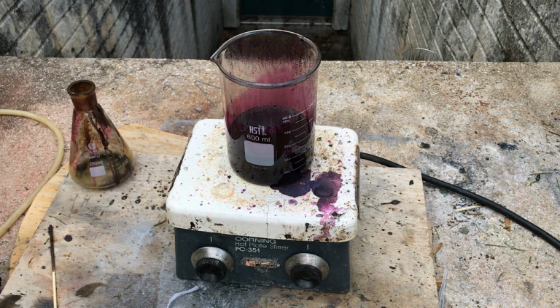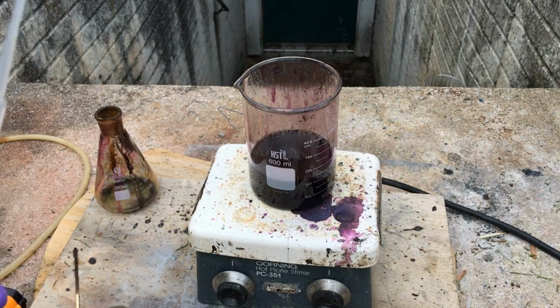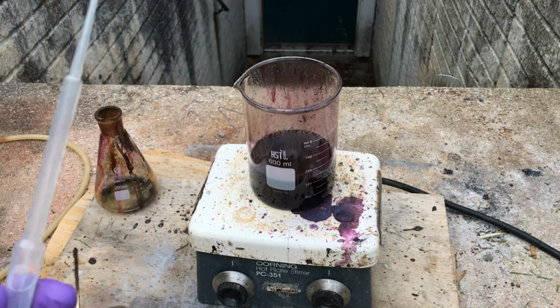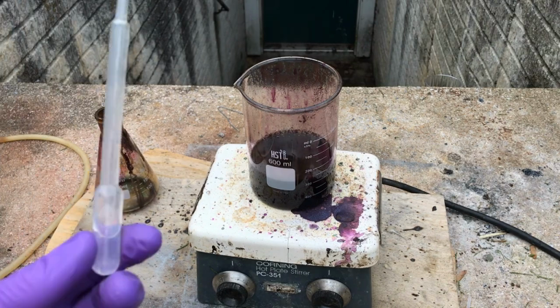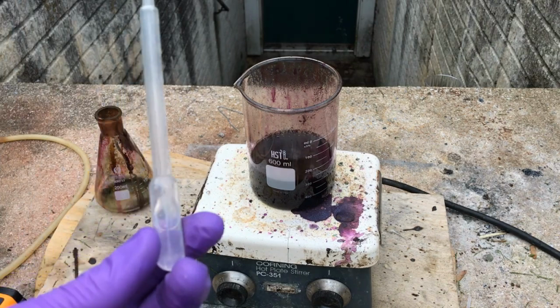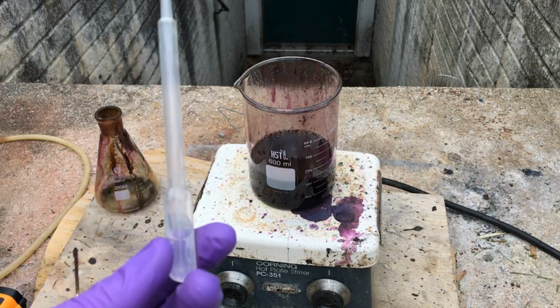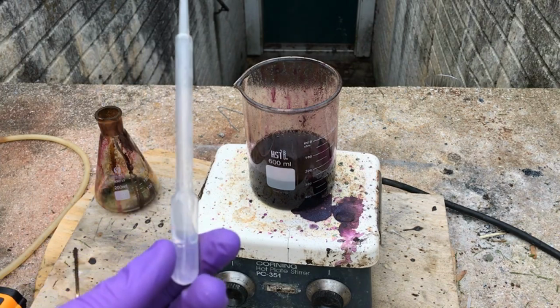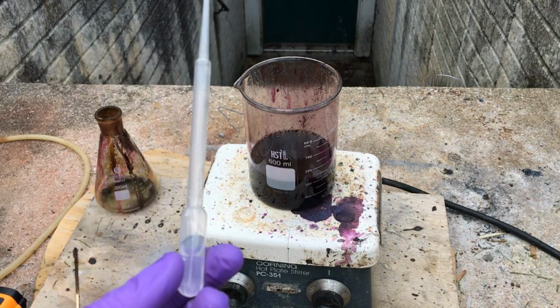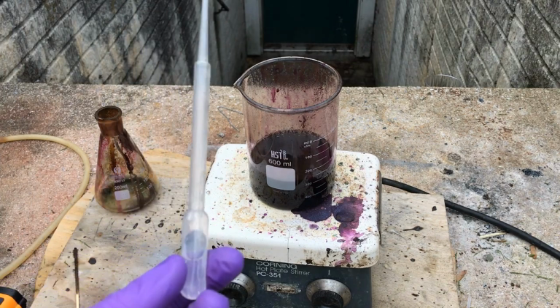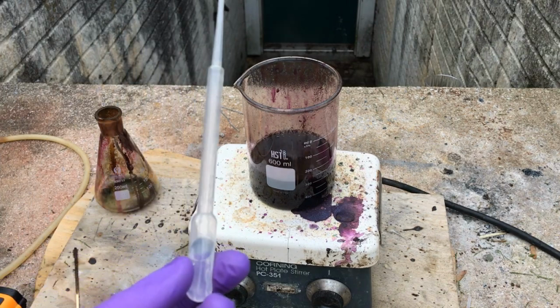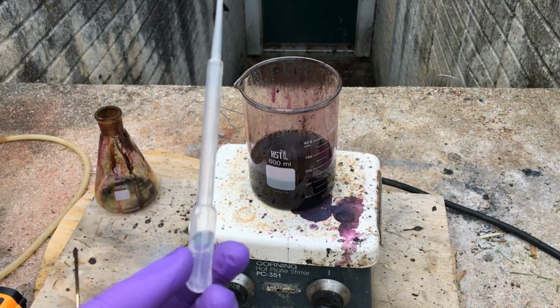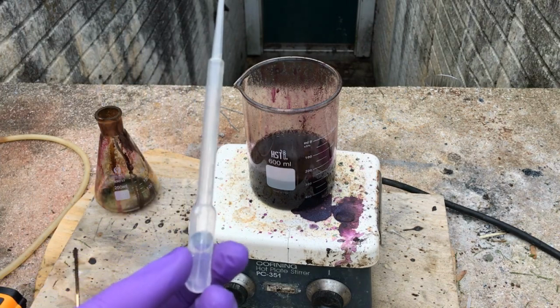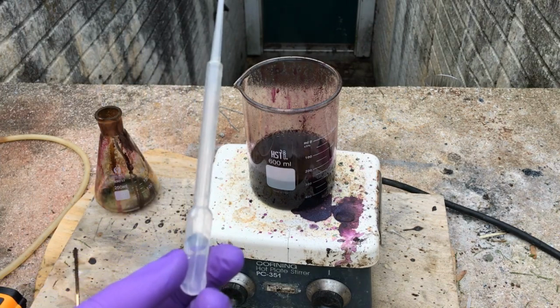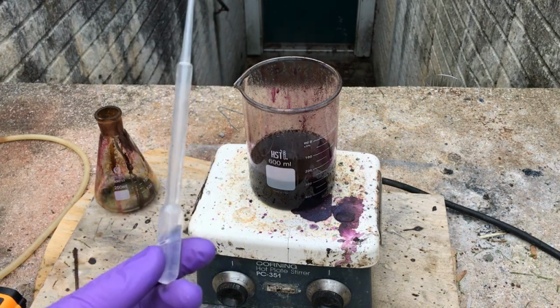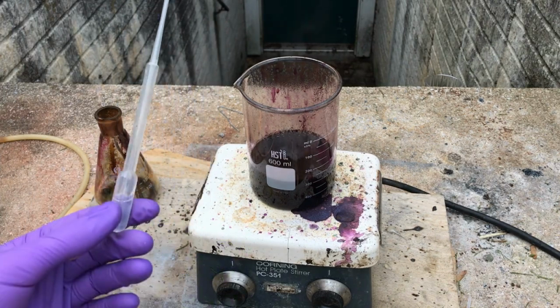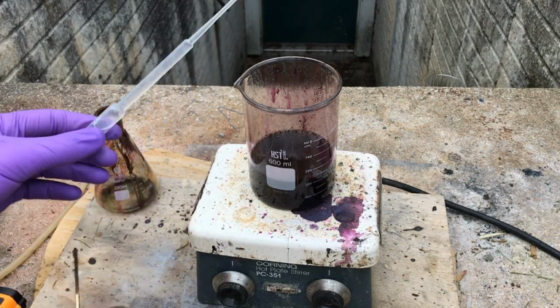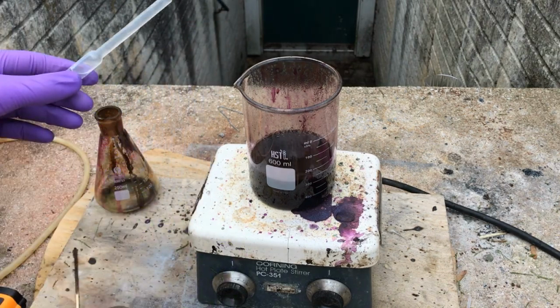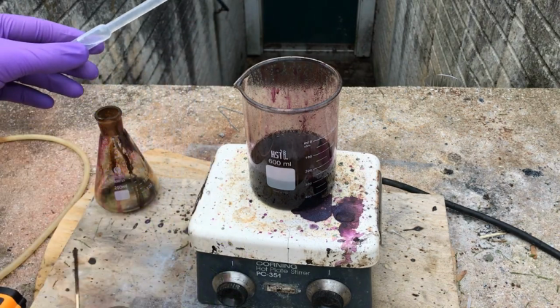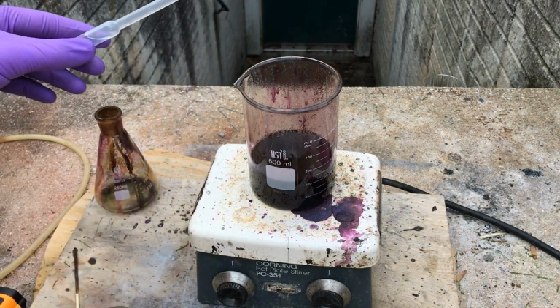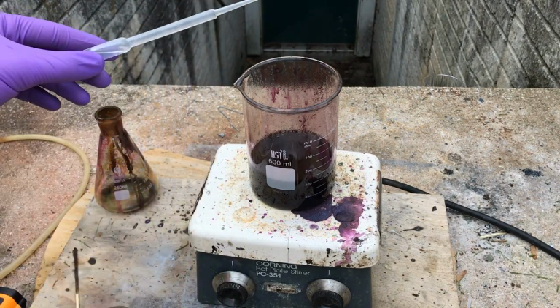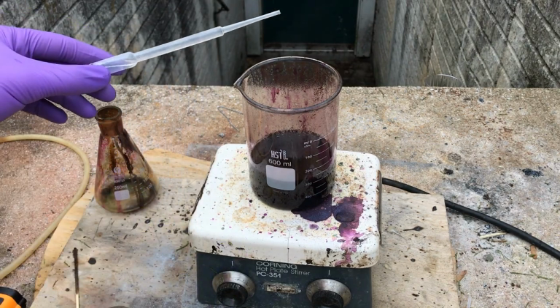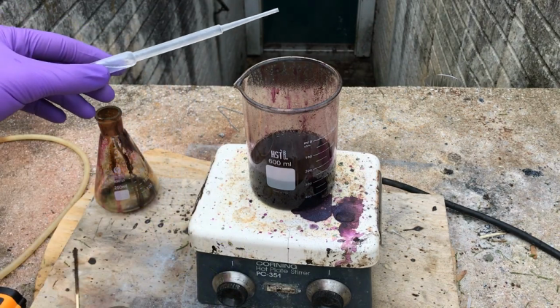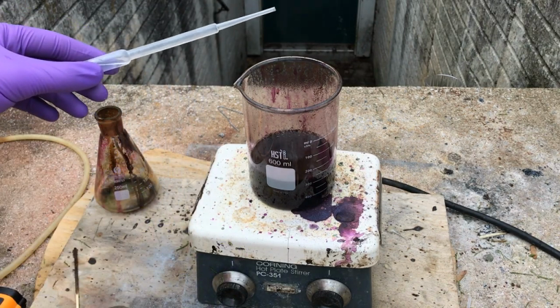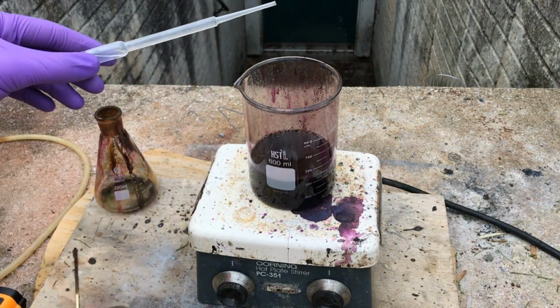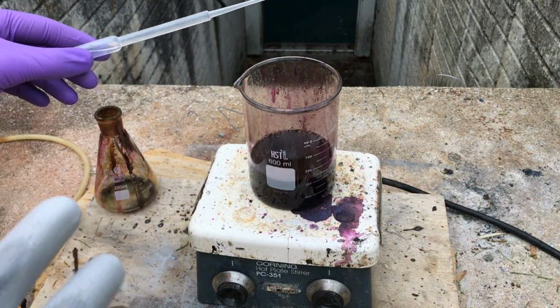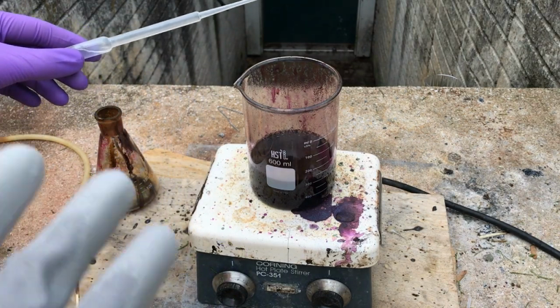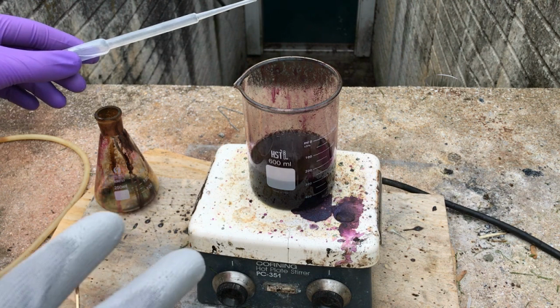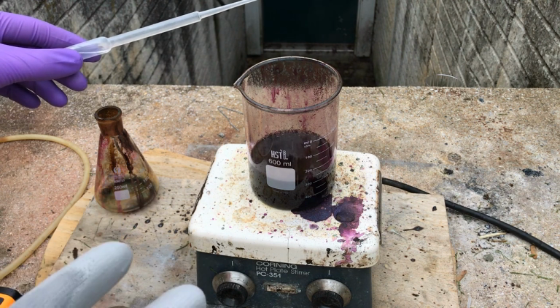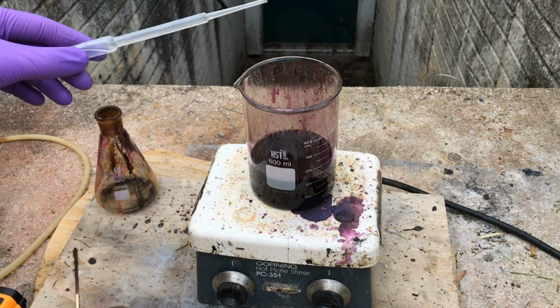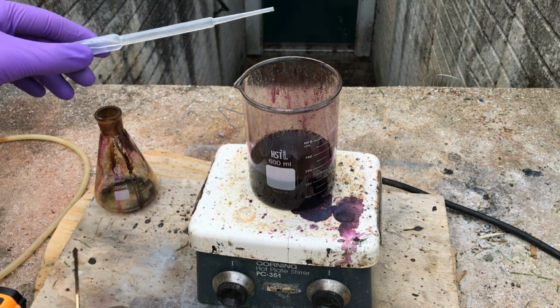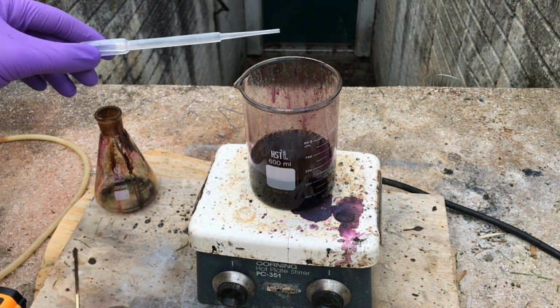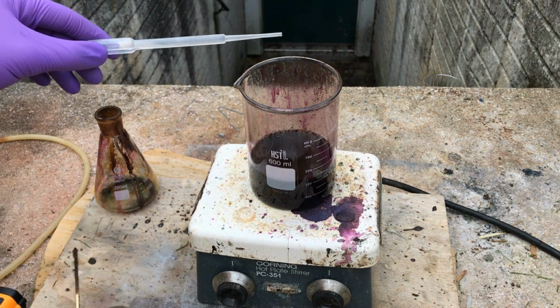With just a little splash of ethanol, we can destroy all the excess permanganate.